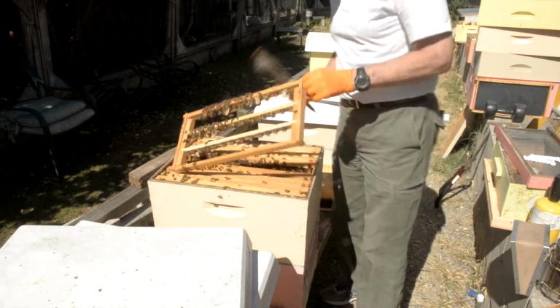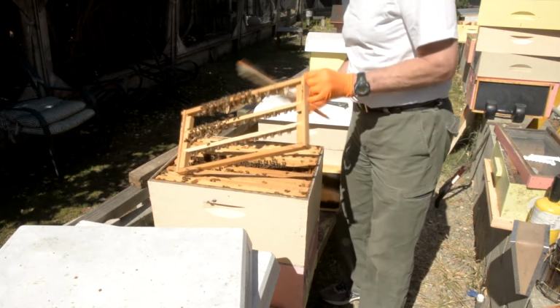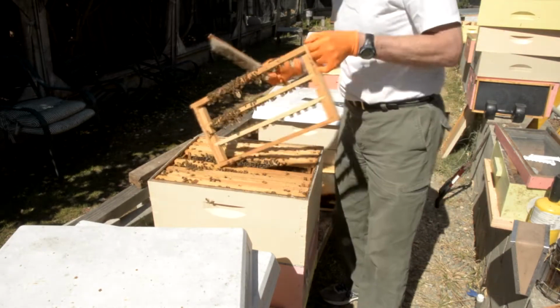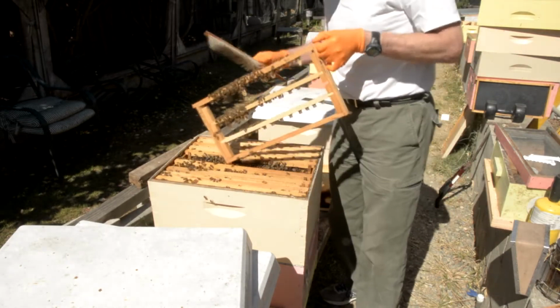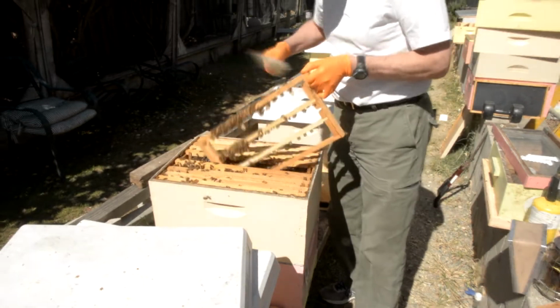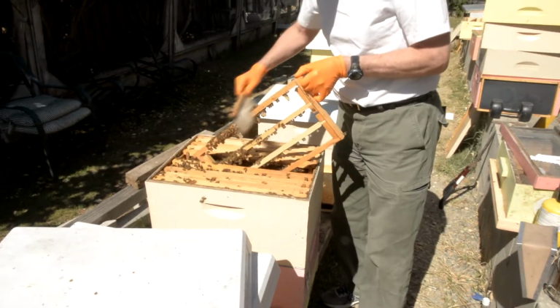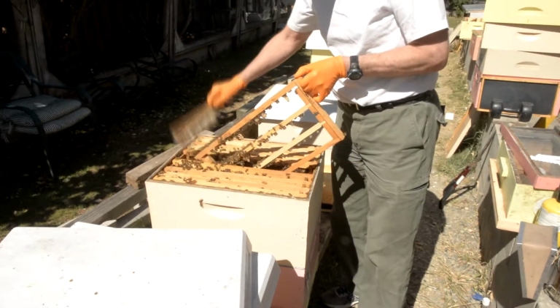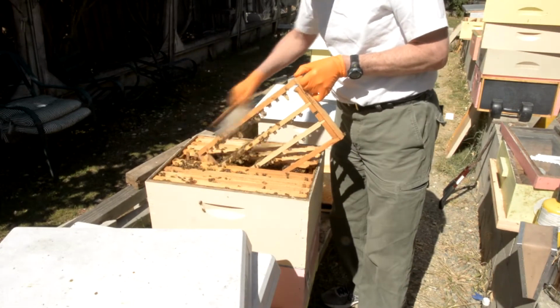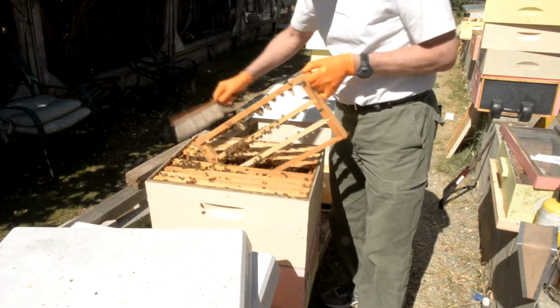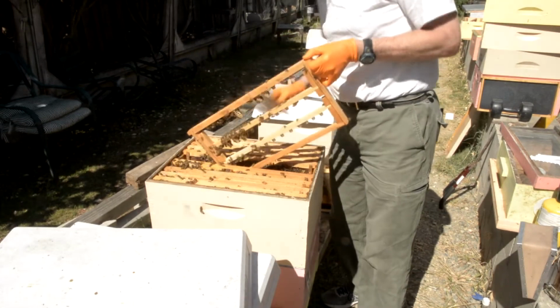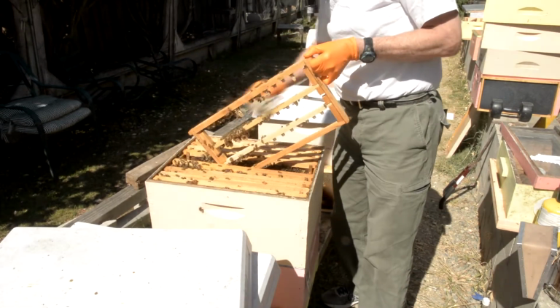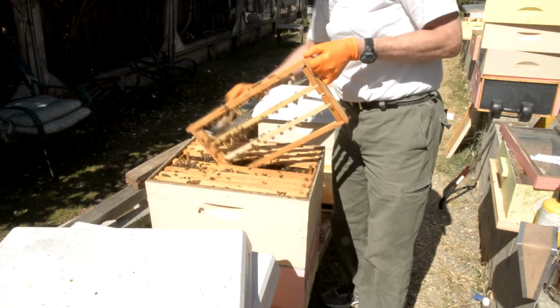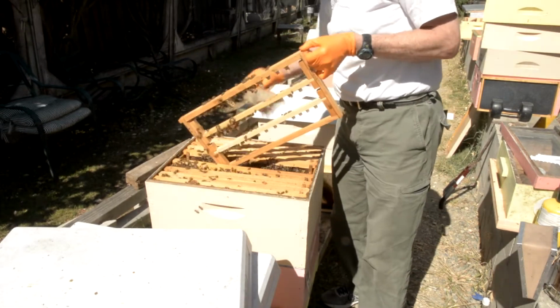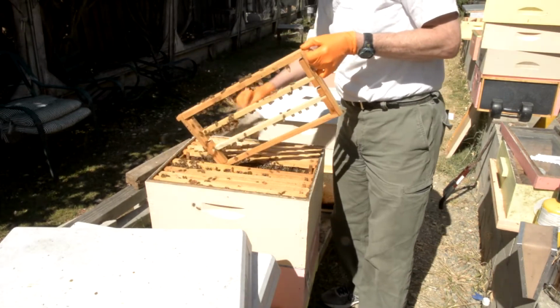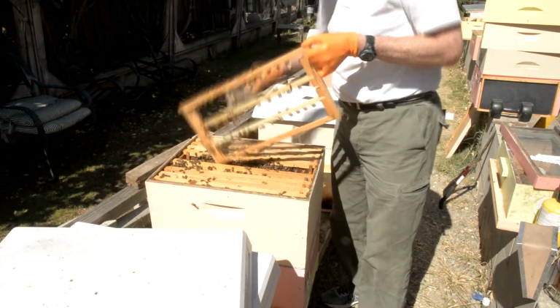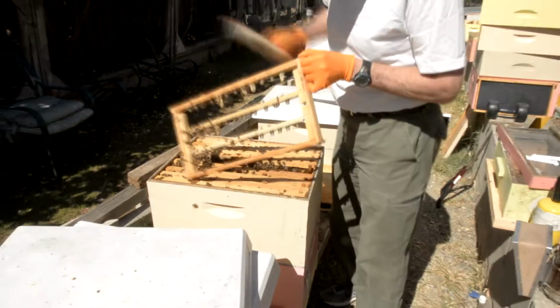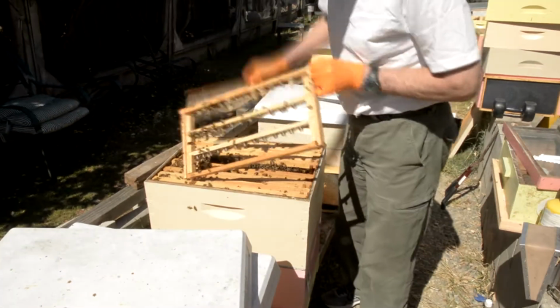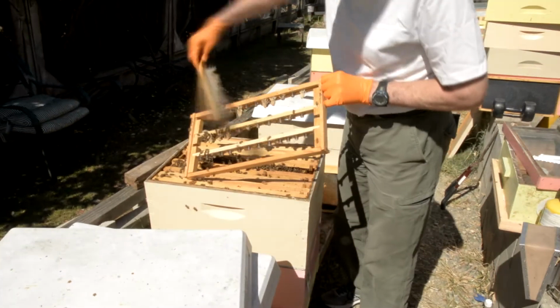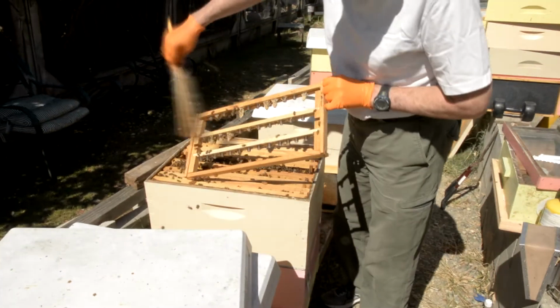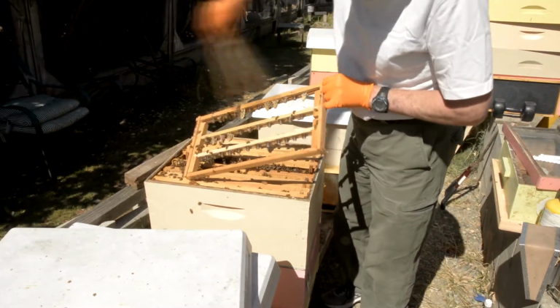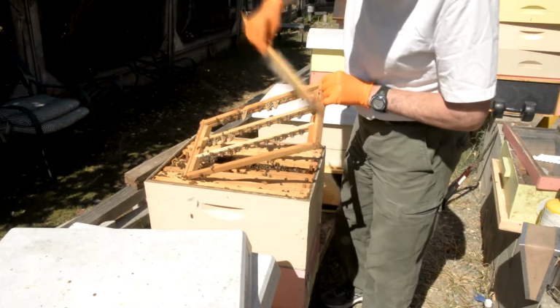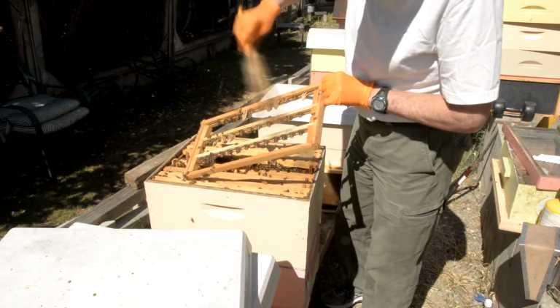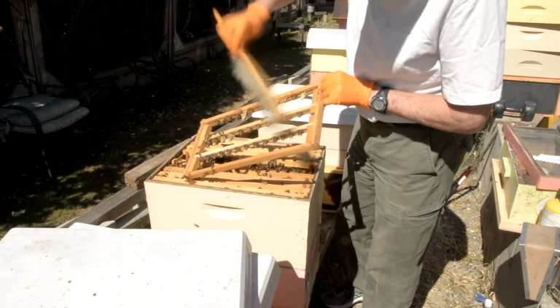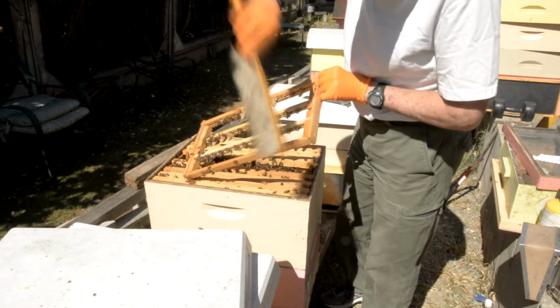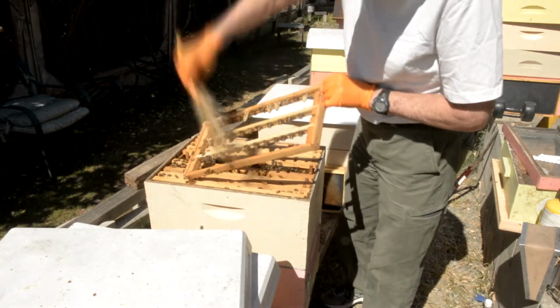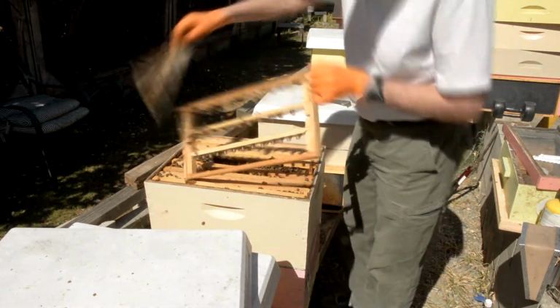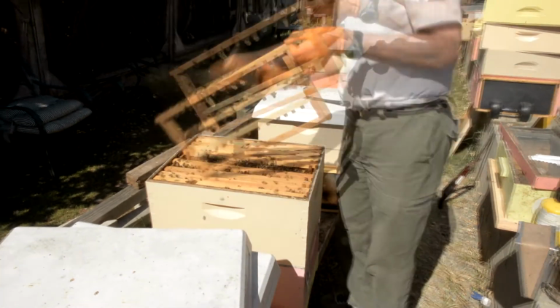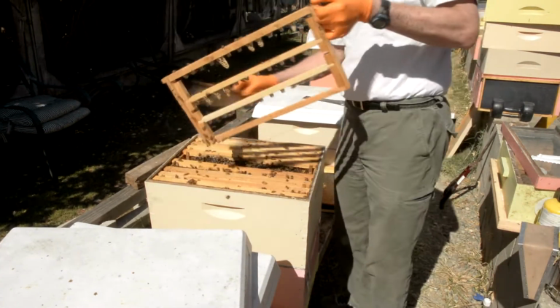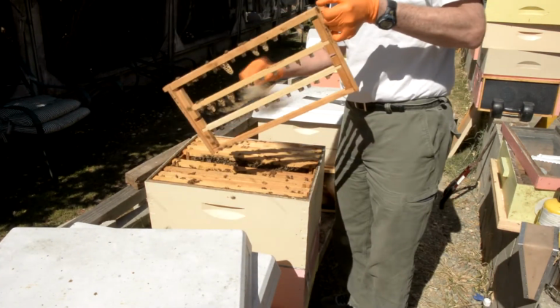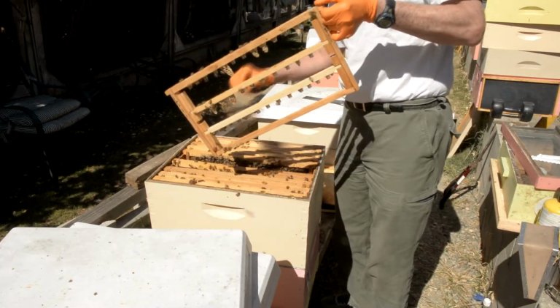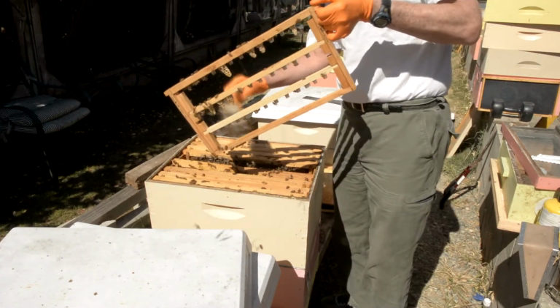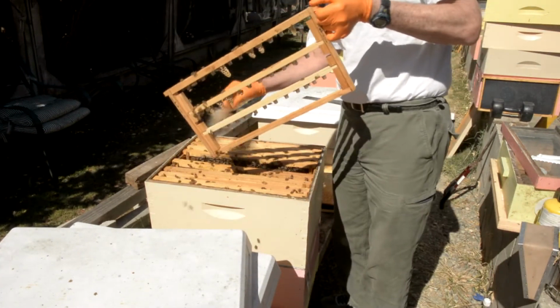I'm going to brush them off a little — be careful not to brush them. What I'm going to do is take this inside and put it in an incubator.